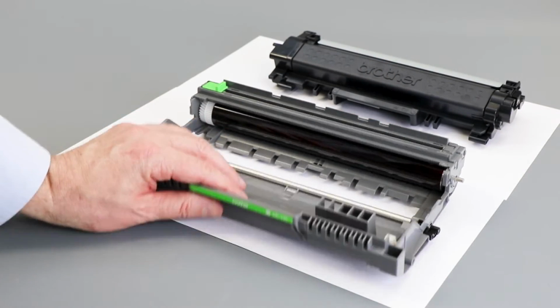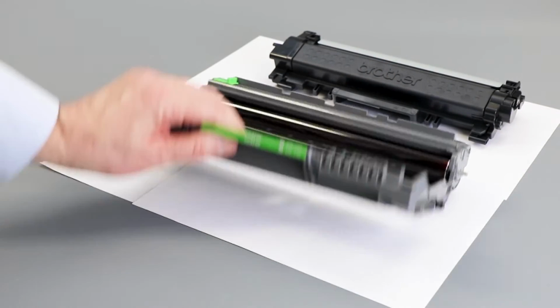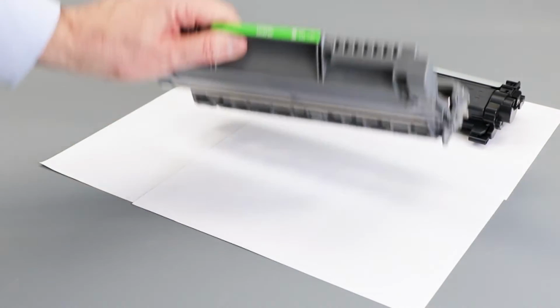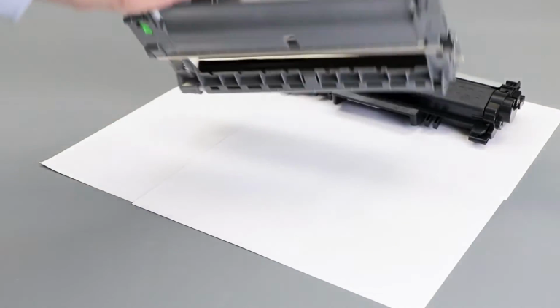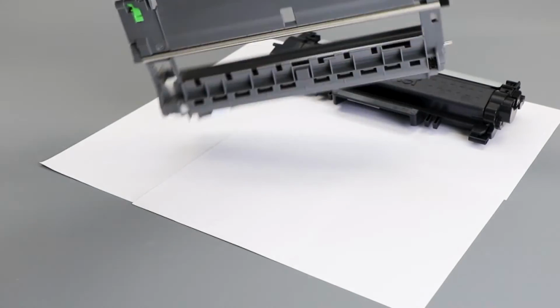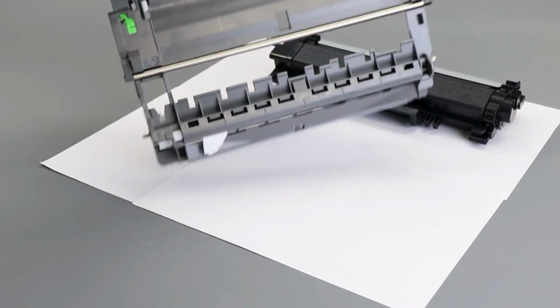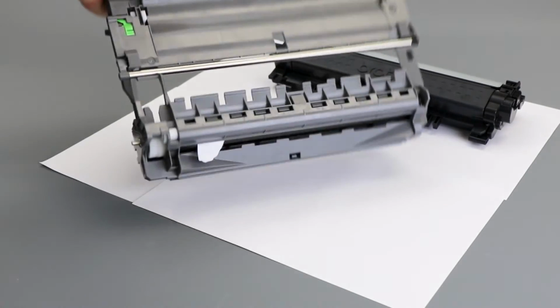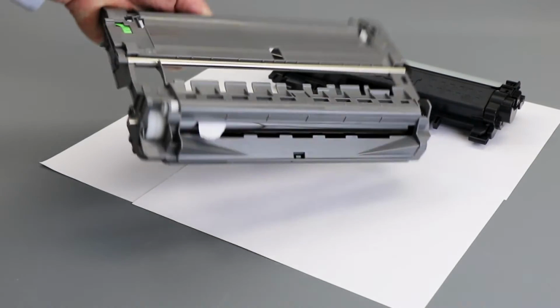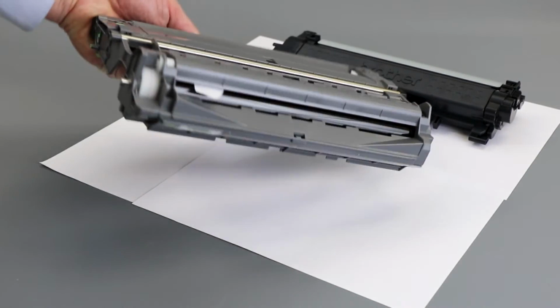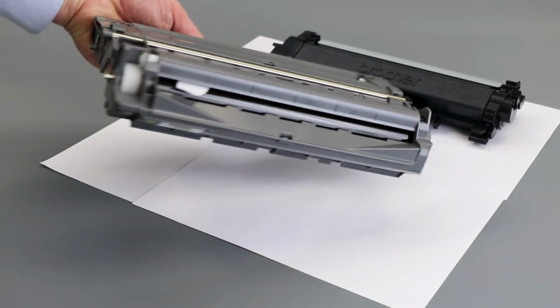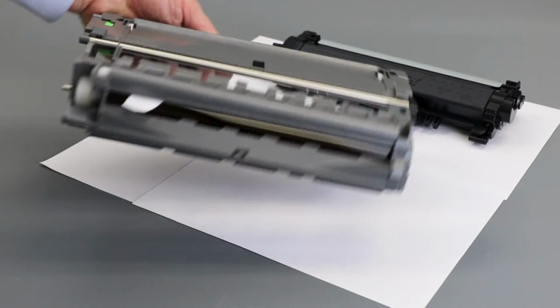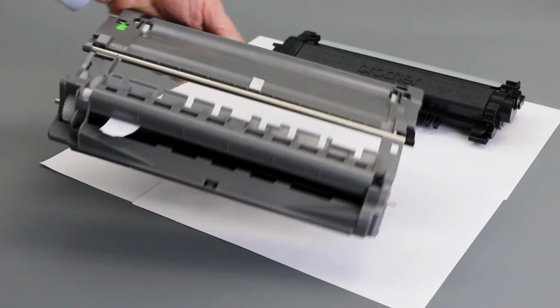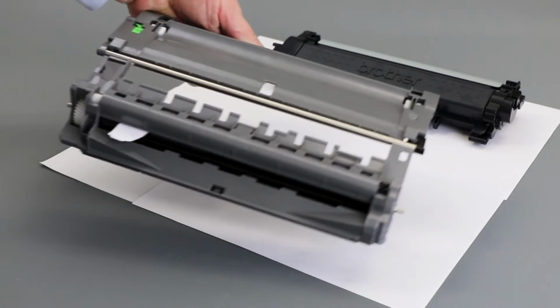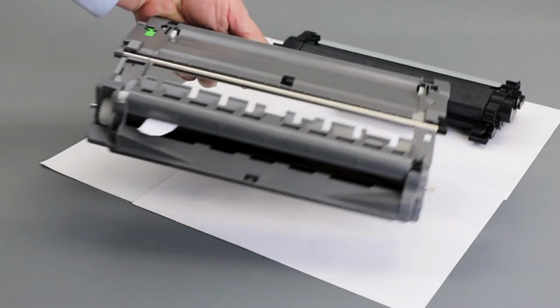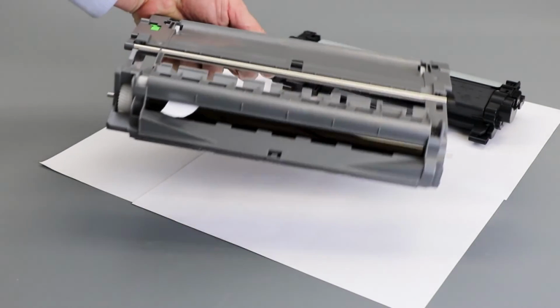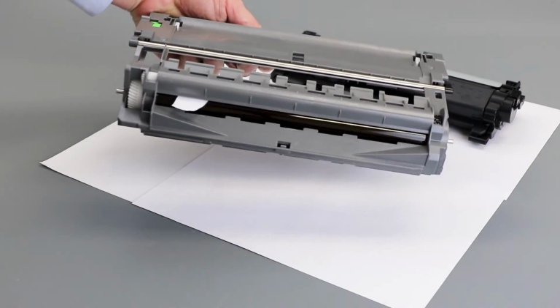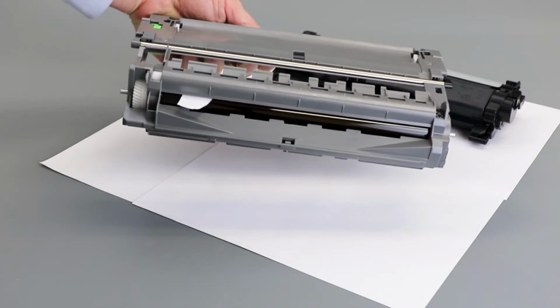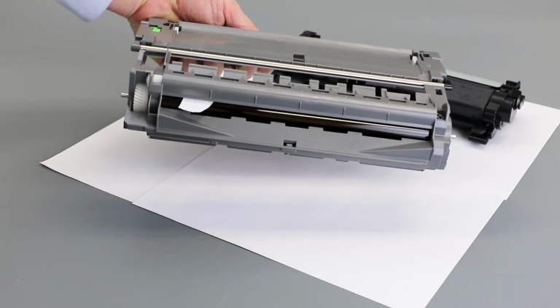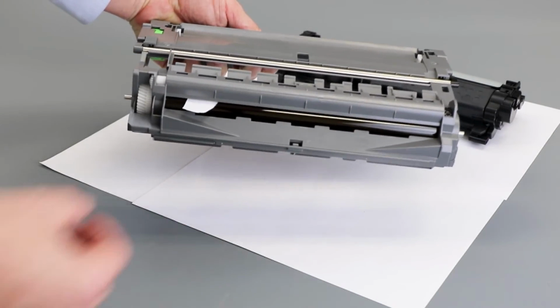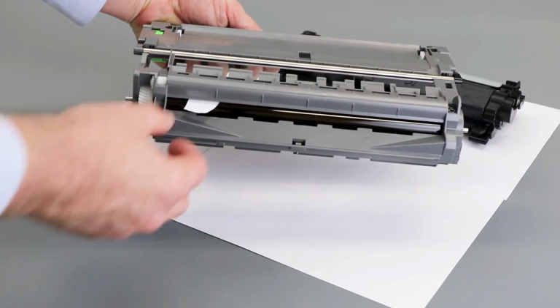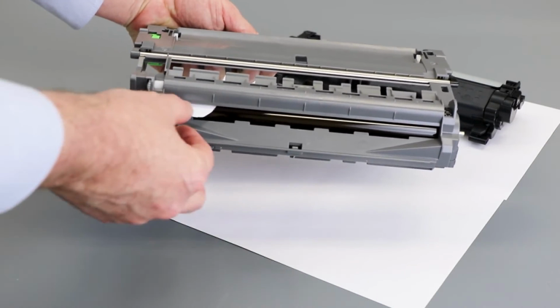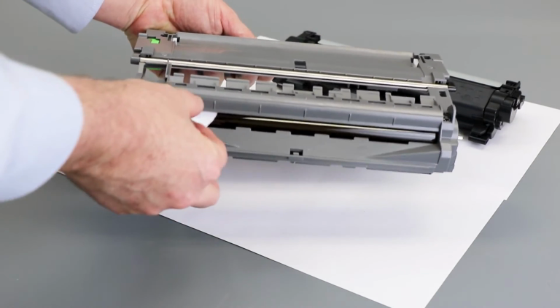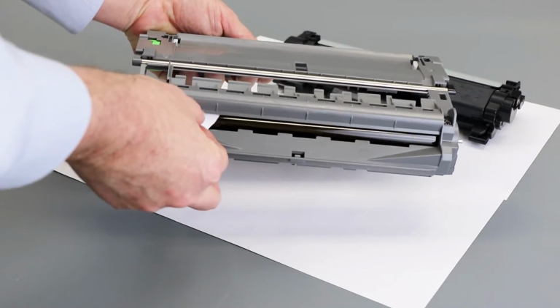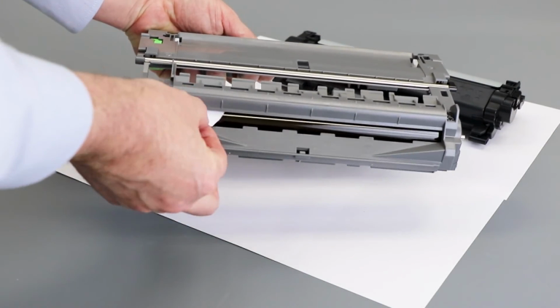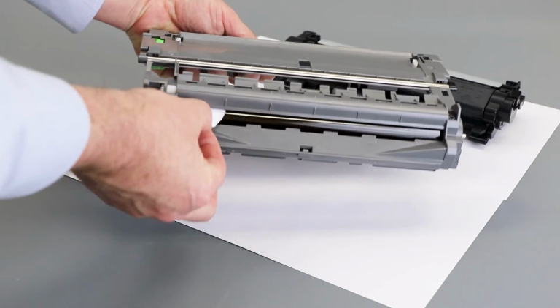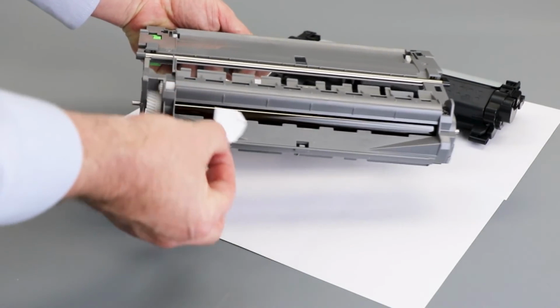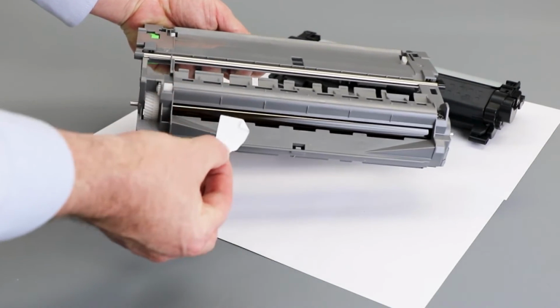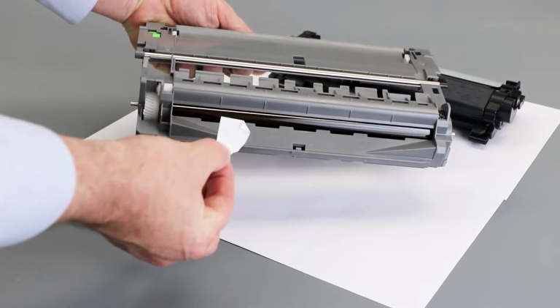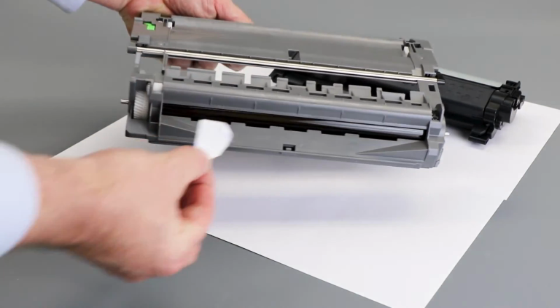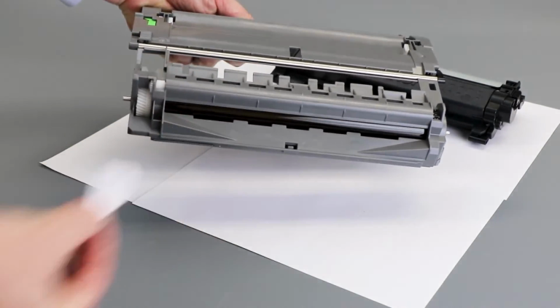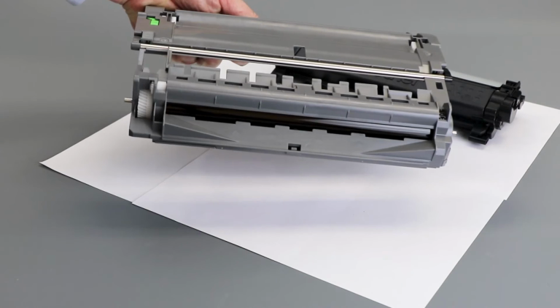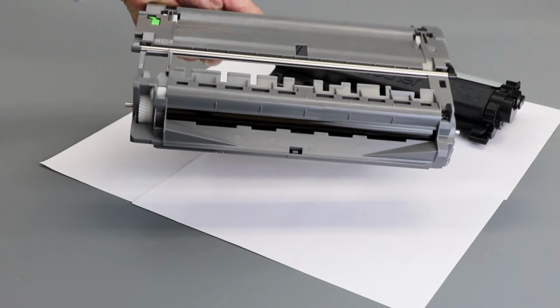Carefully examine the drum for obstructions, such as labels, tape, or ripped paper. Remove any obstructions found.